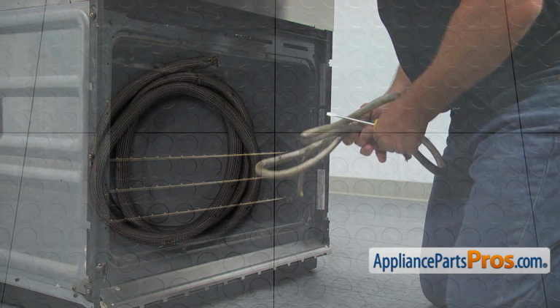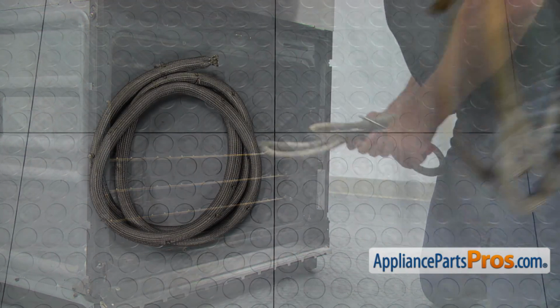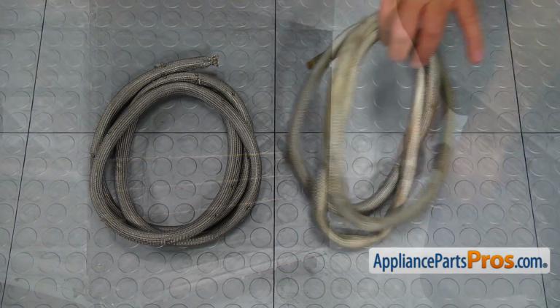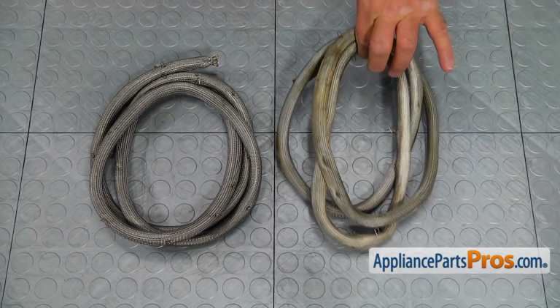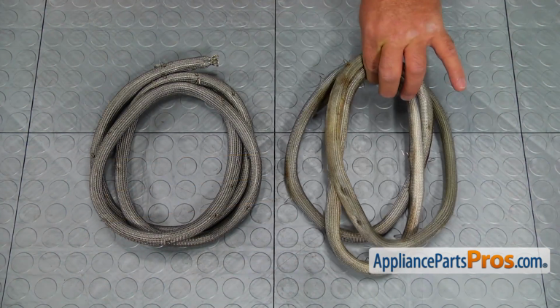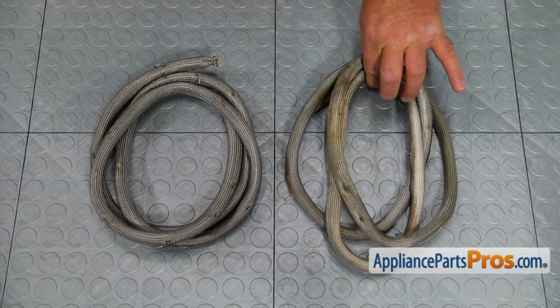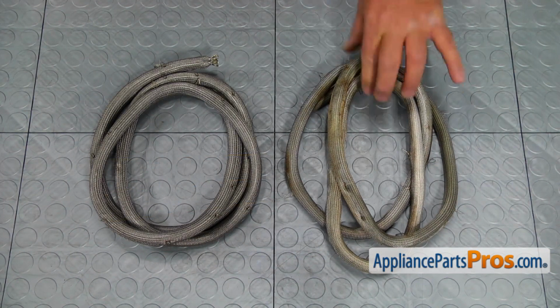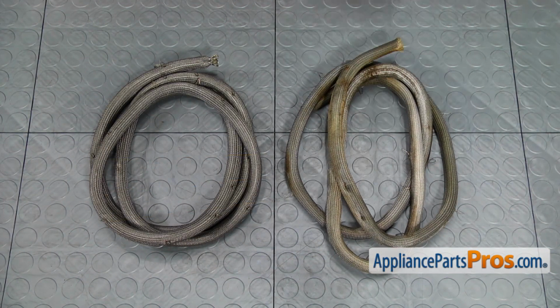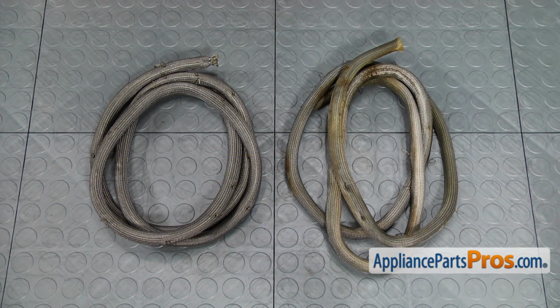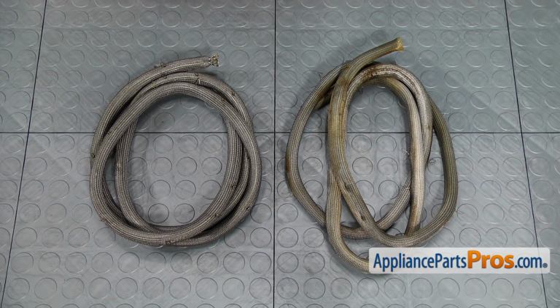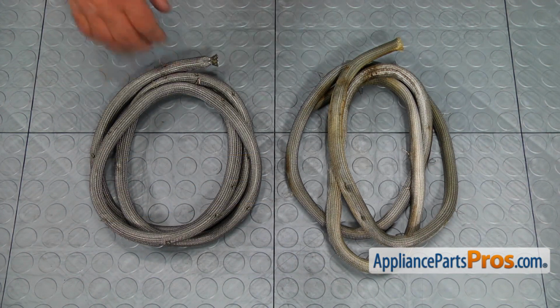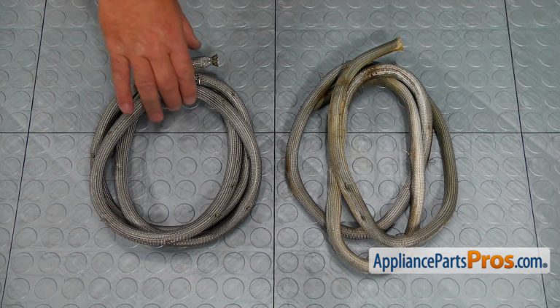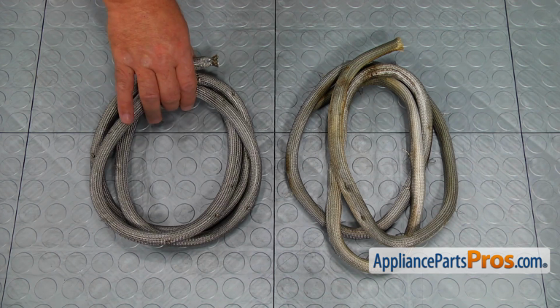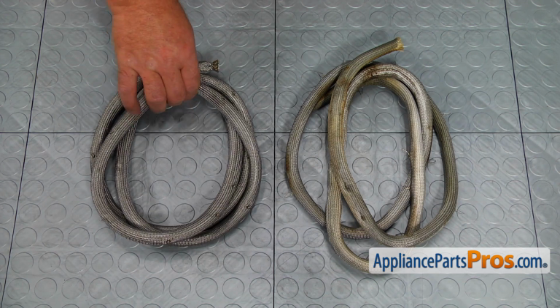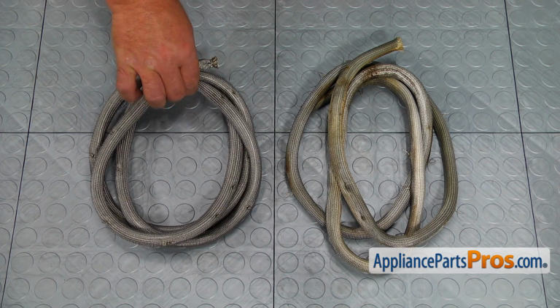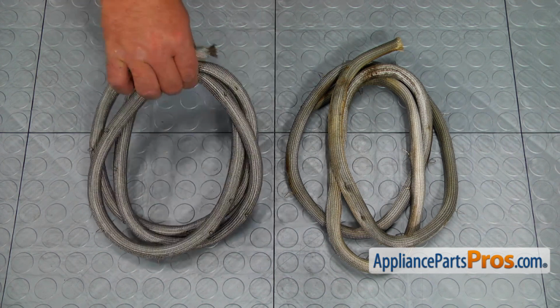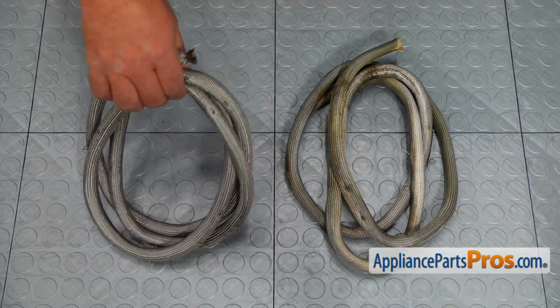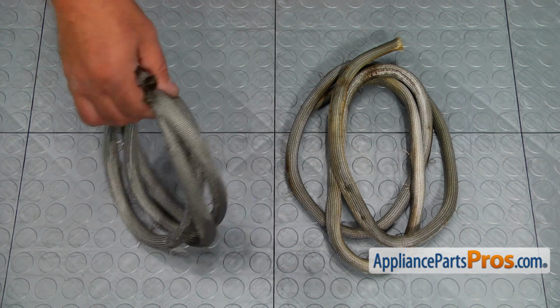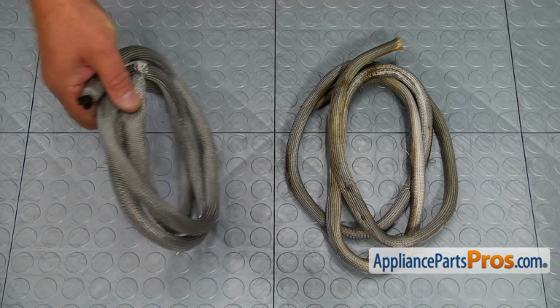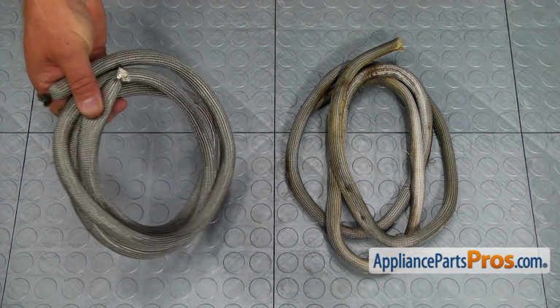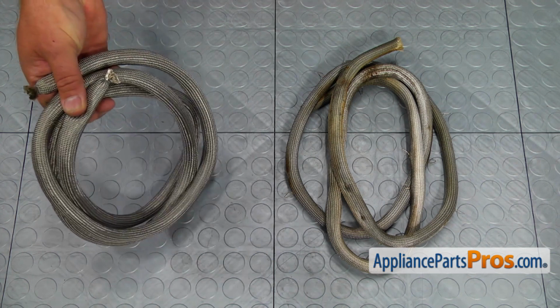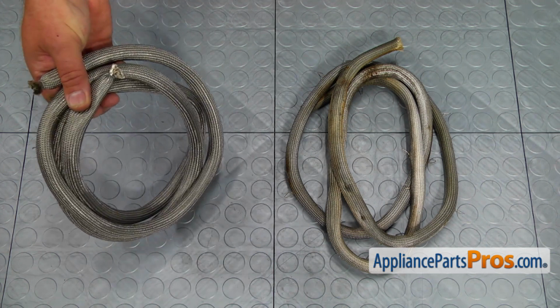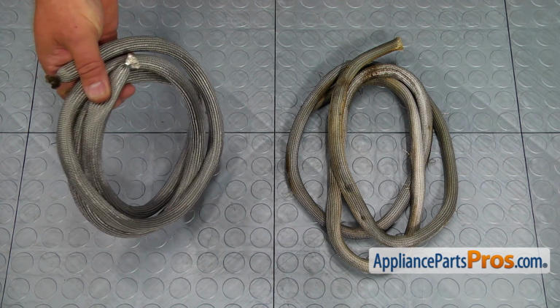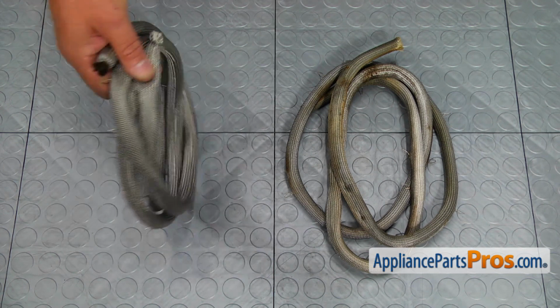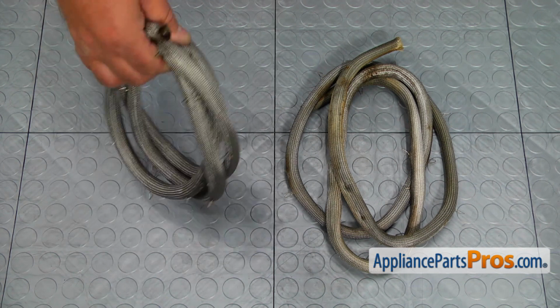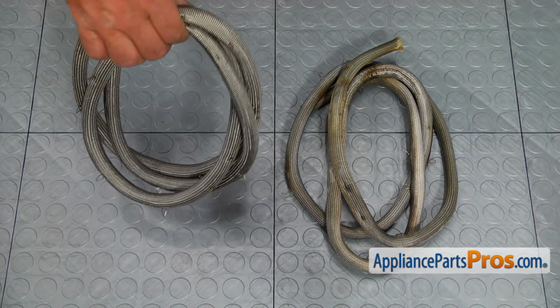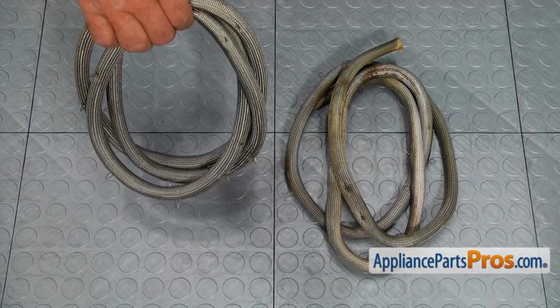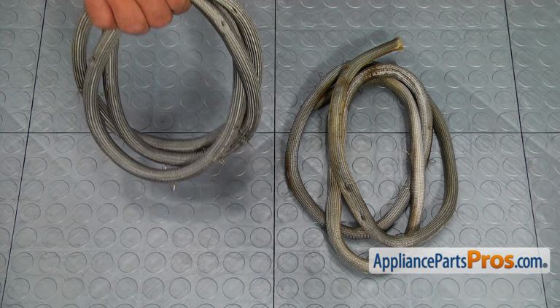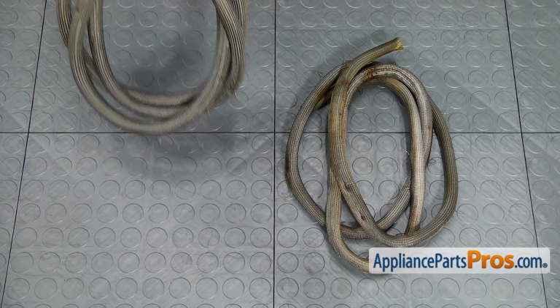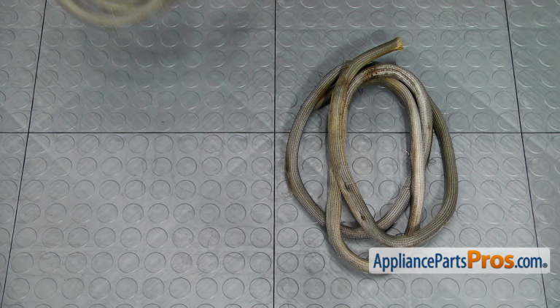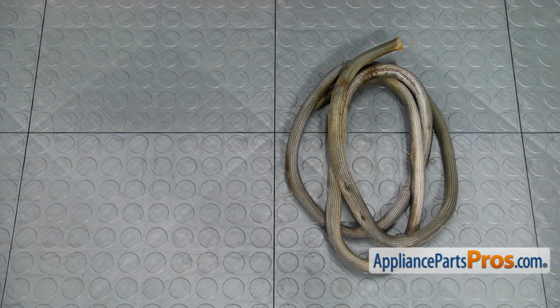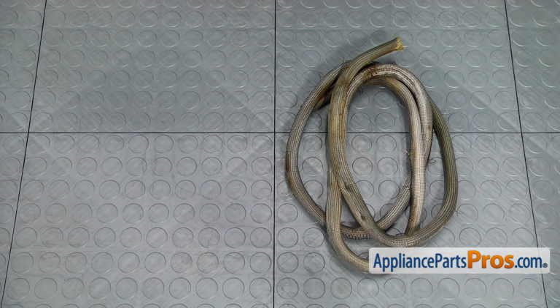This is the old door gasket next to the new one. If you don't have this part, you can get it from AppliancePartsPros.com.